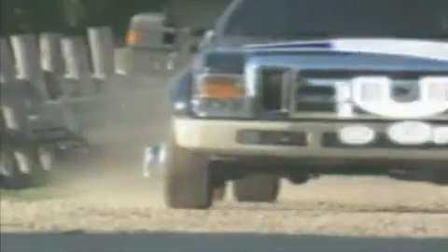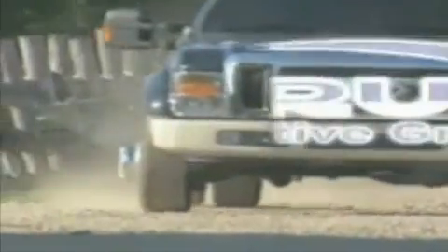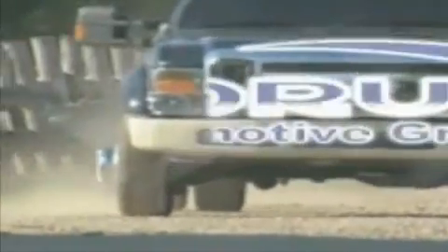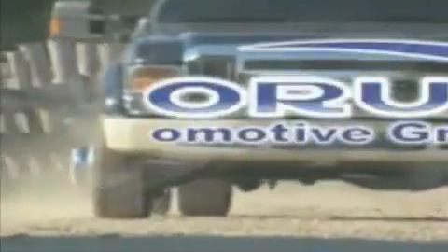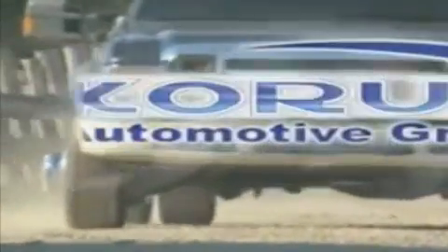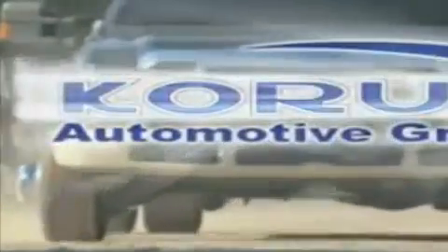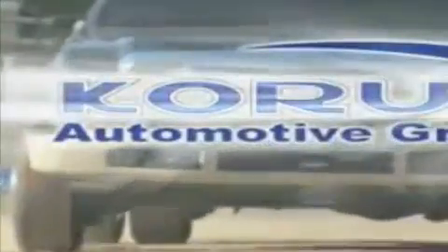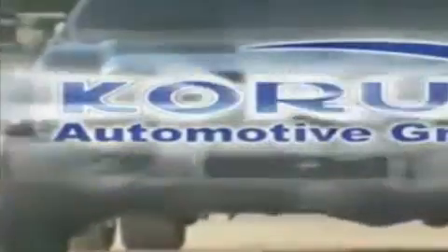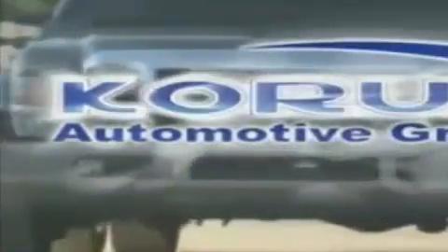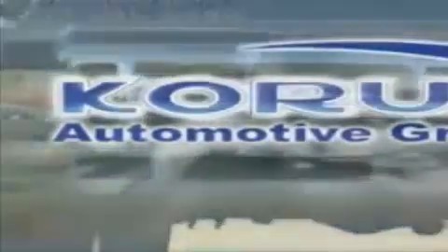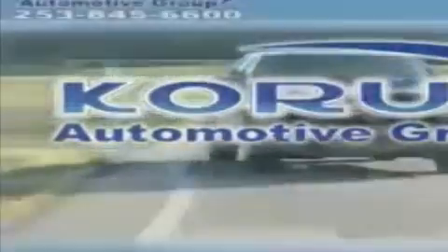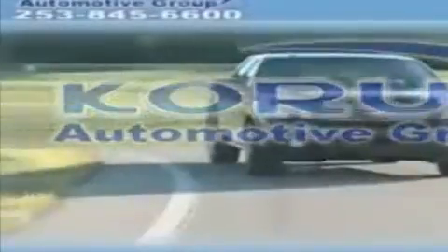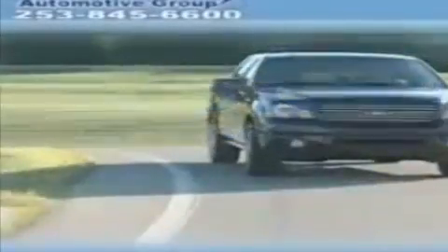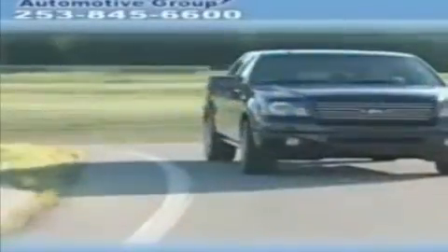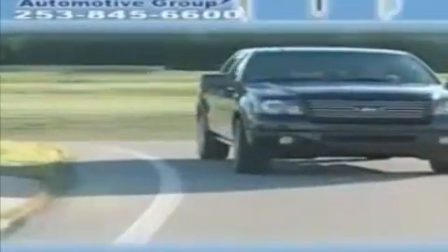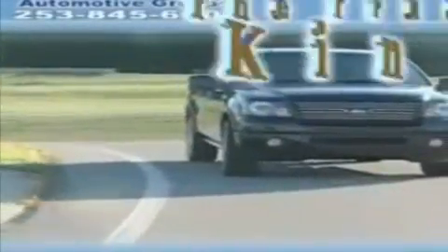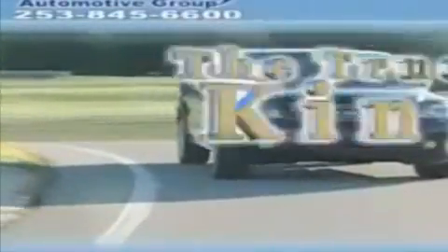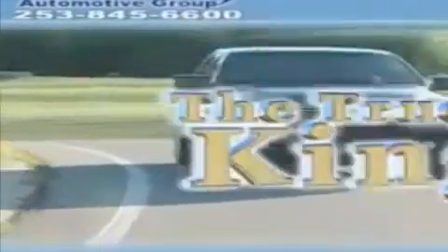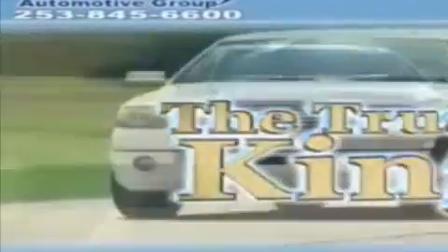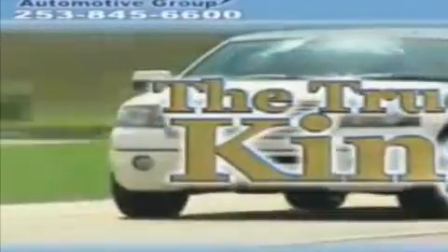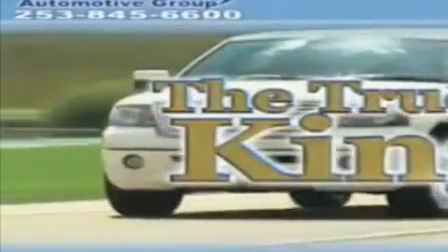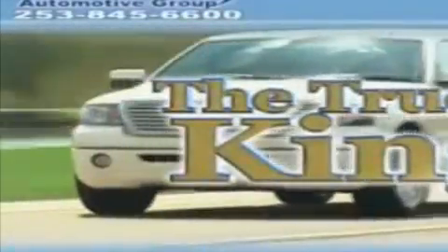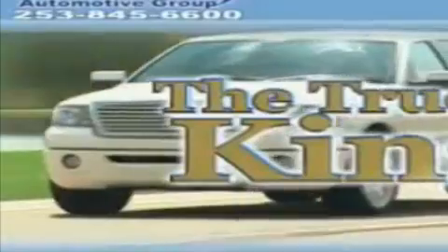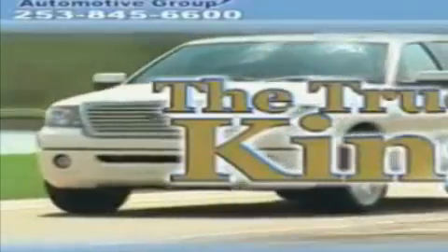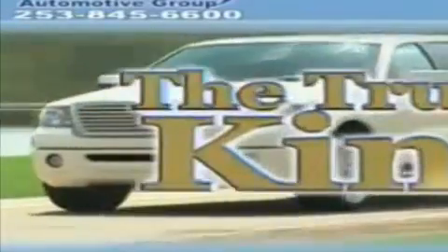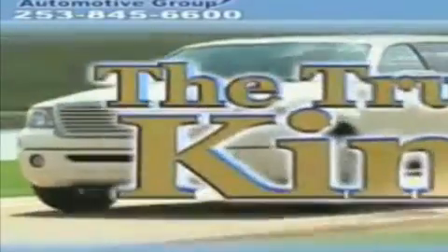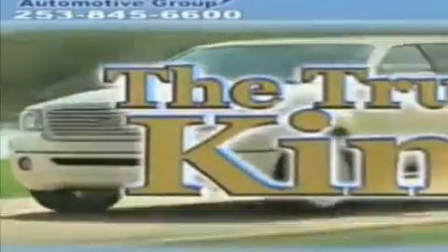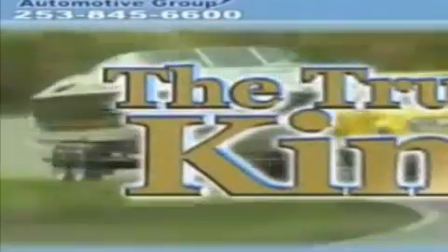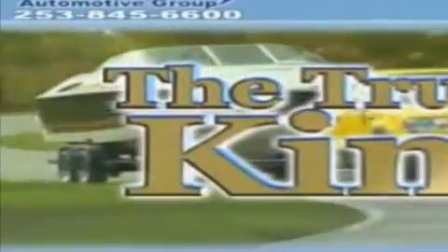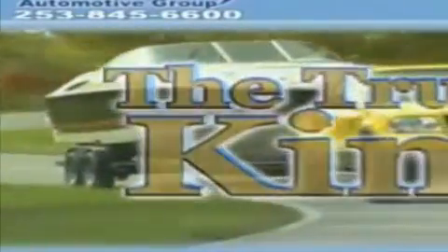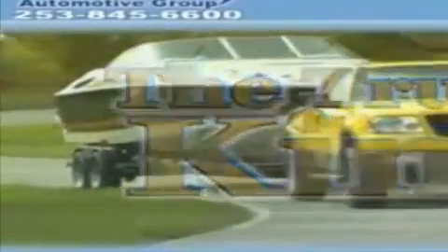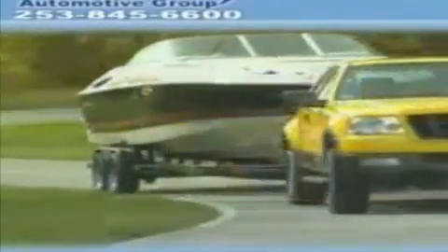Welcome to Corom Automotive Group. We are family owned and operated and have been taking care of our customers since 1956.